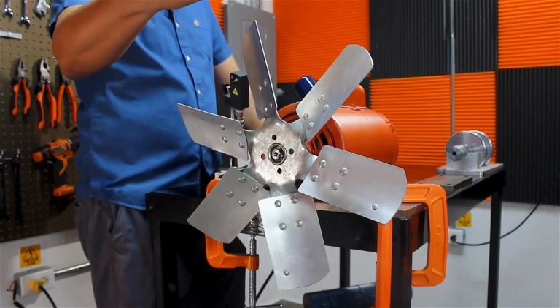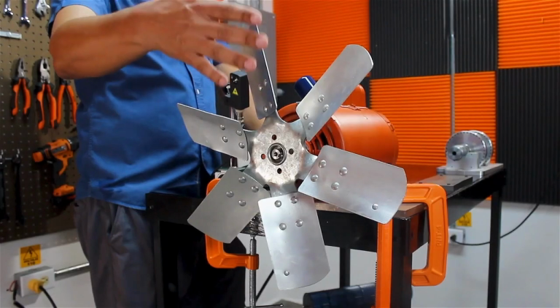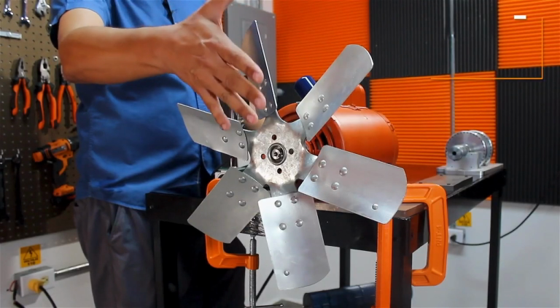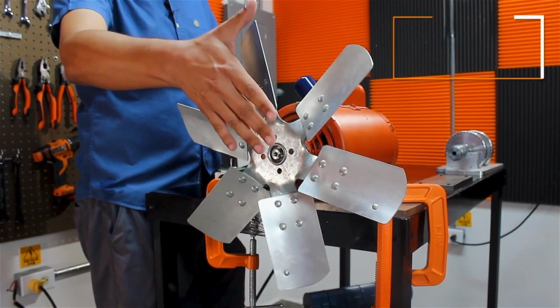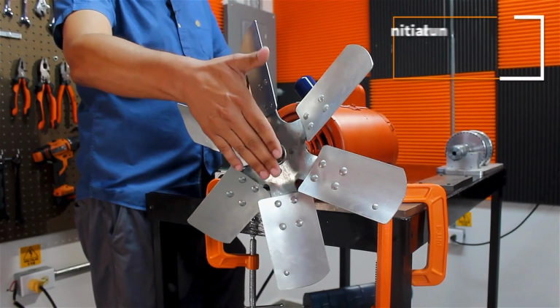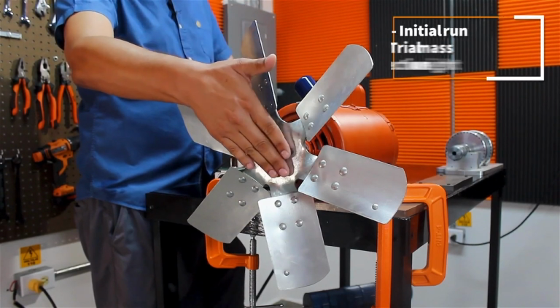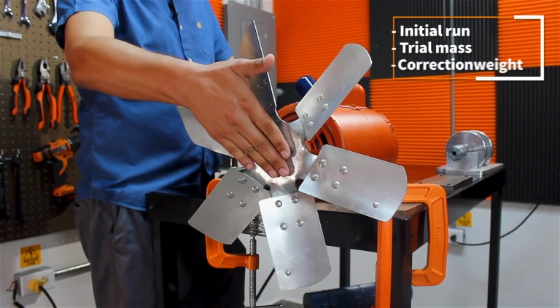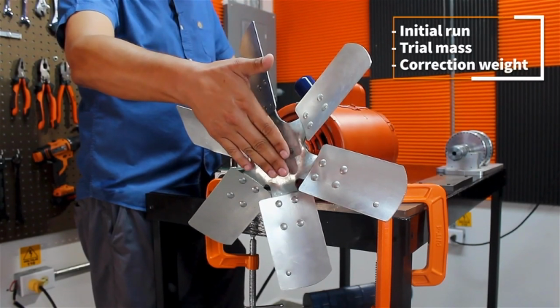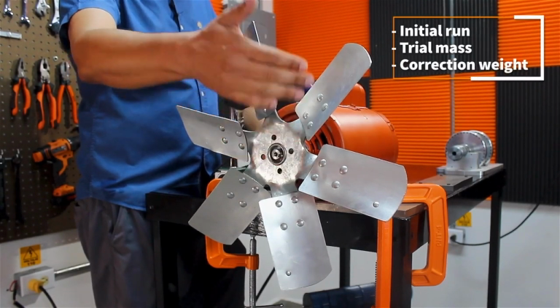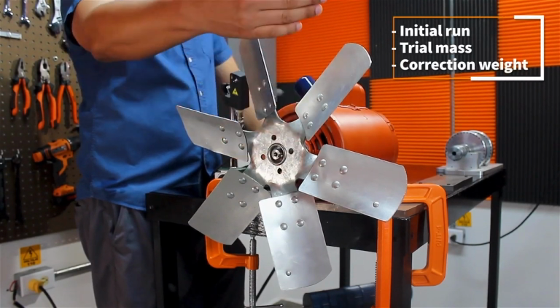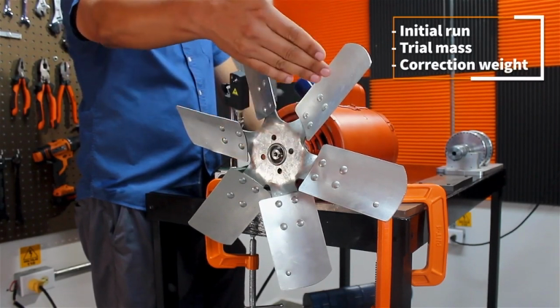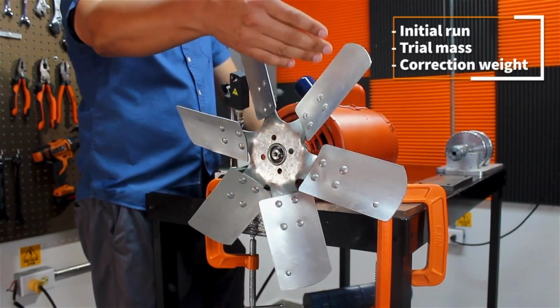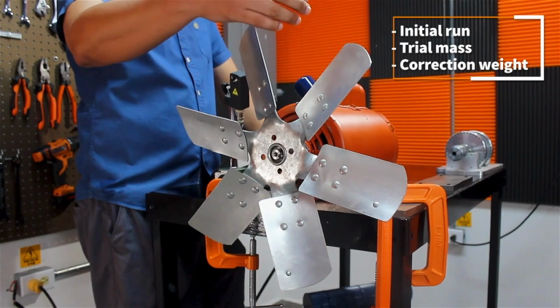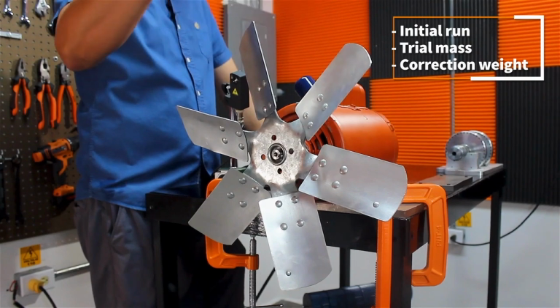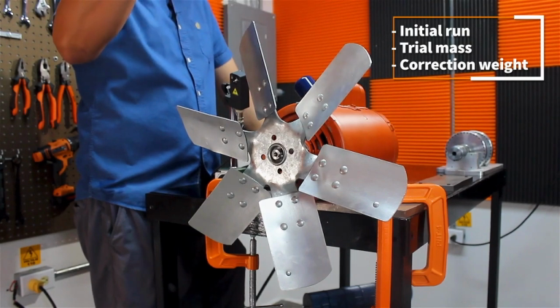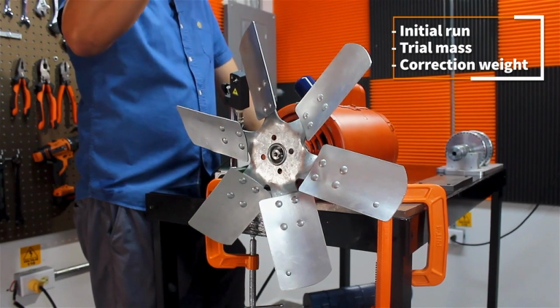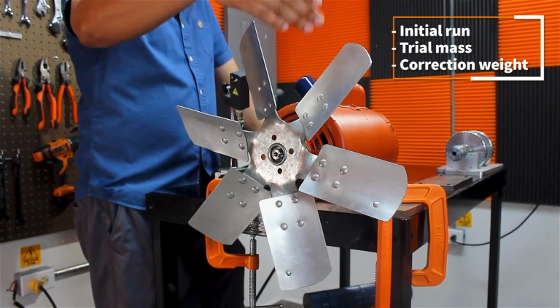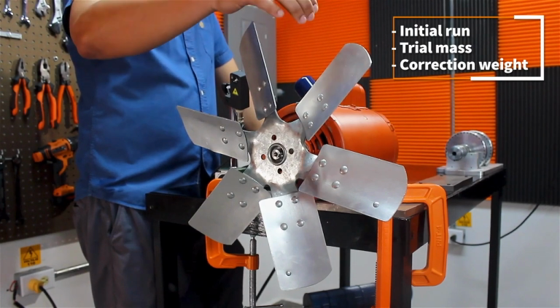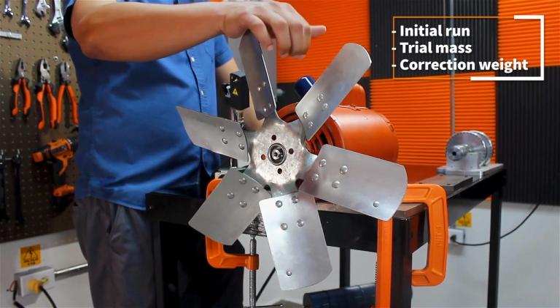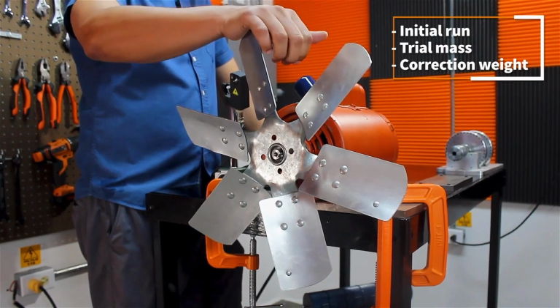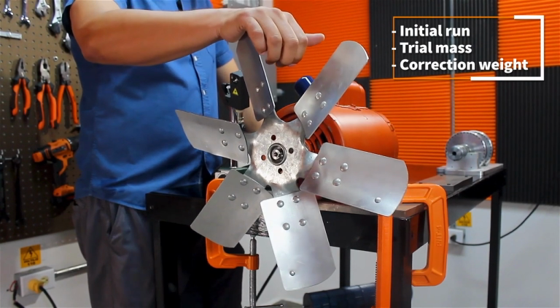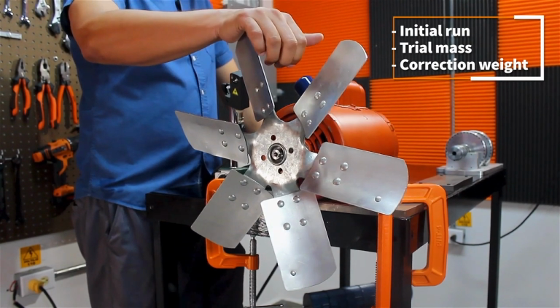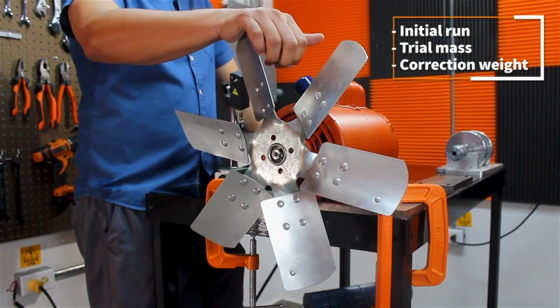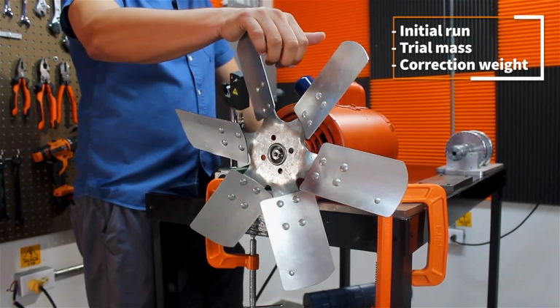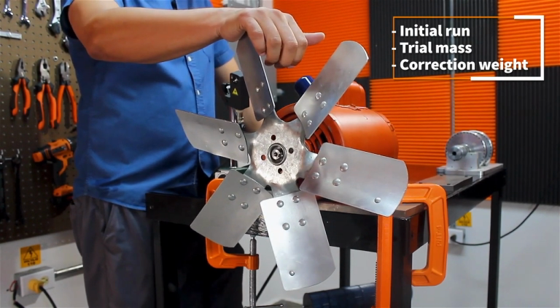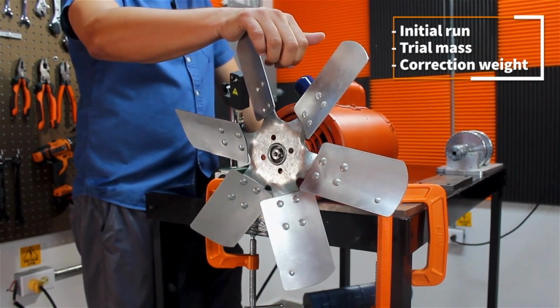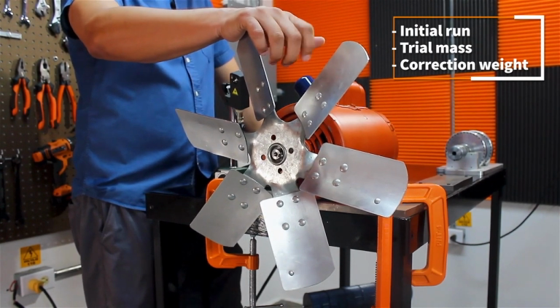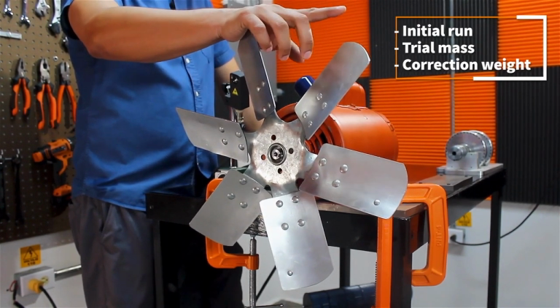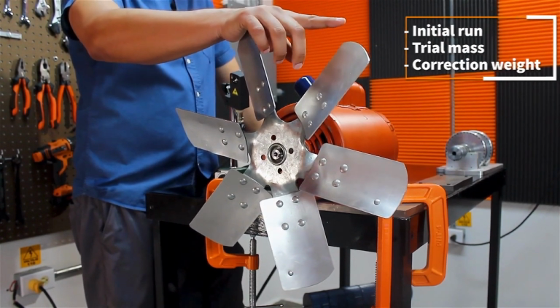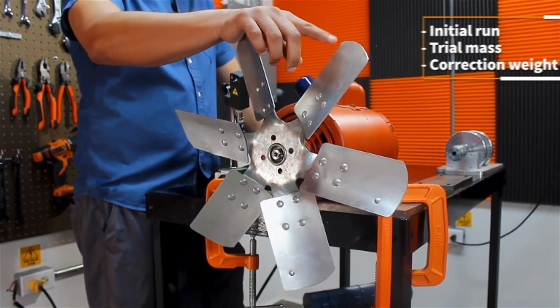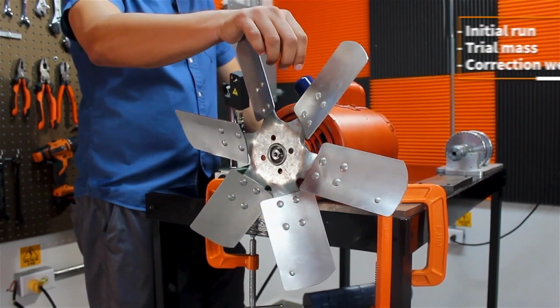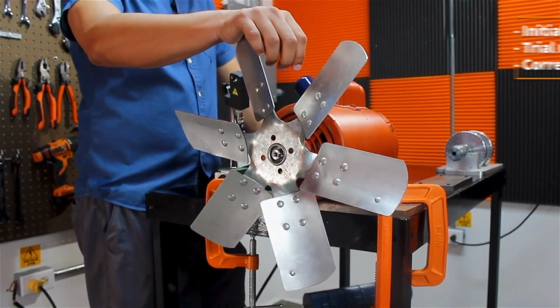An initial run is done, then a test weight is placed, and finally we add the correction mass.